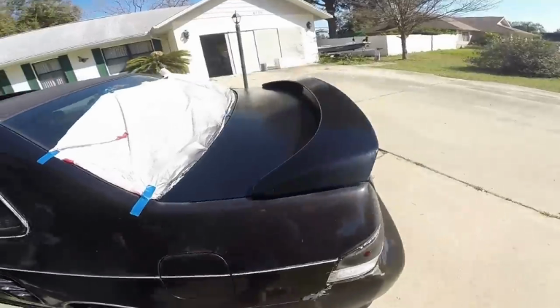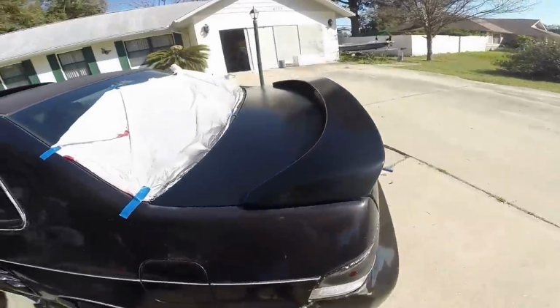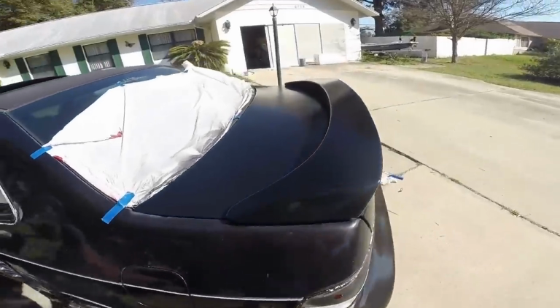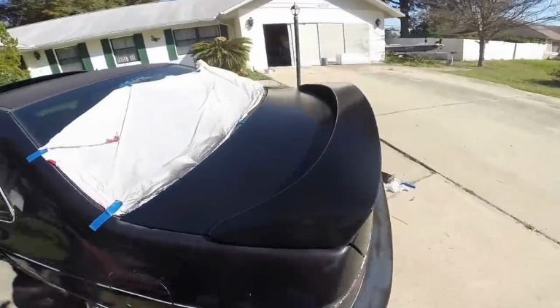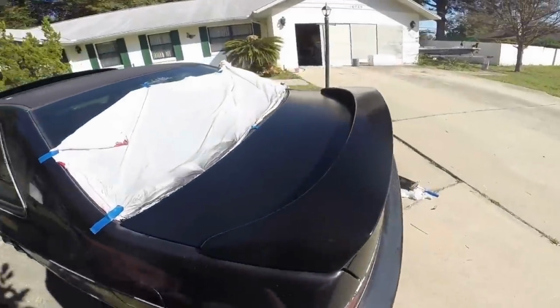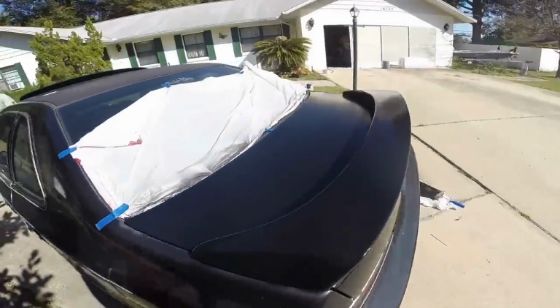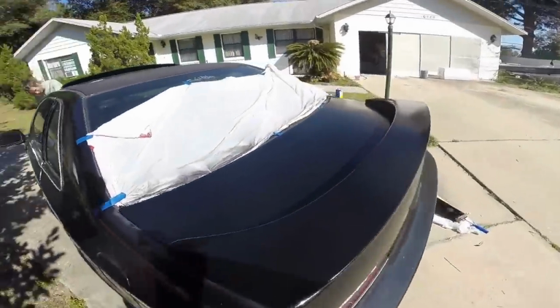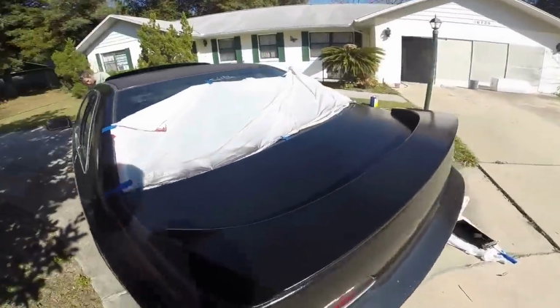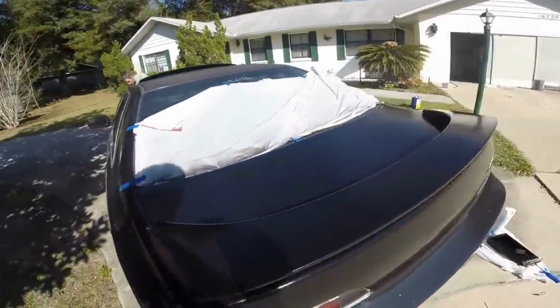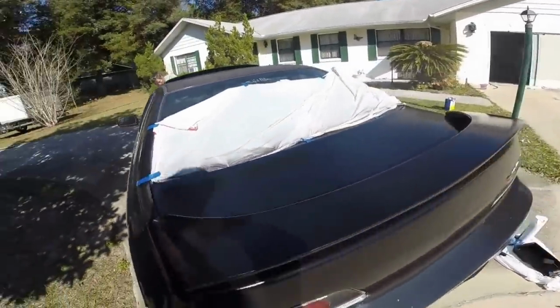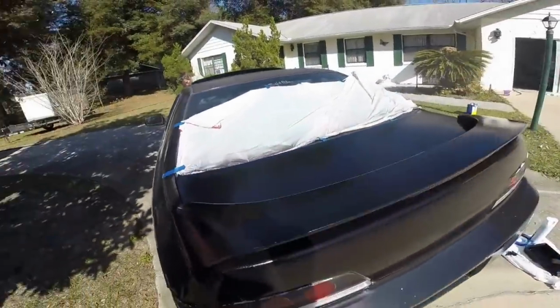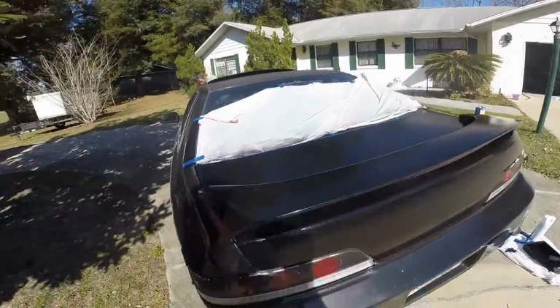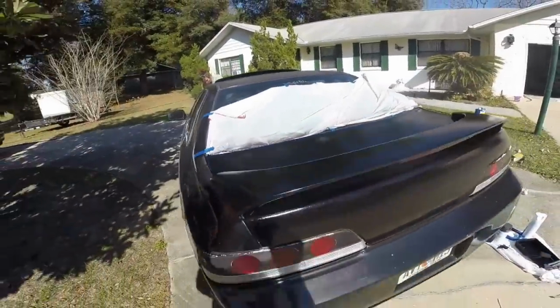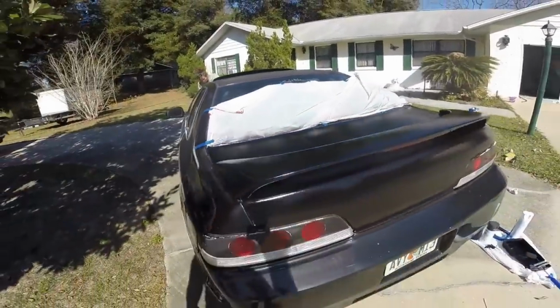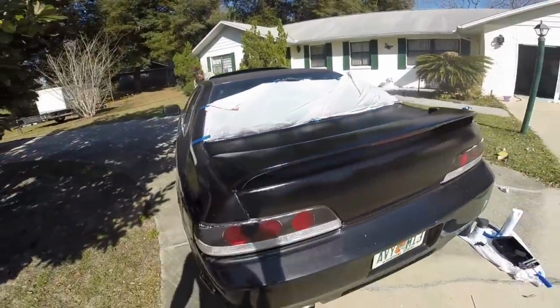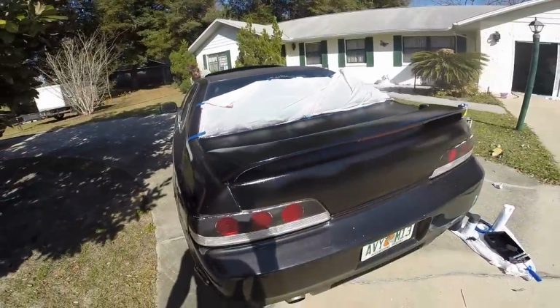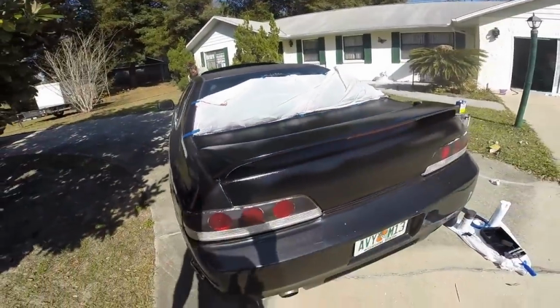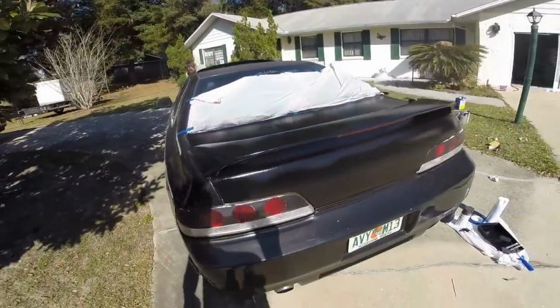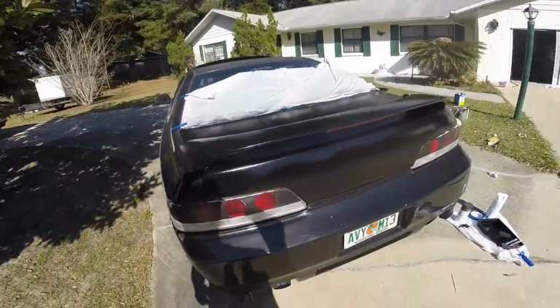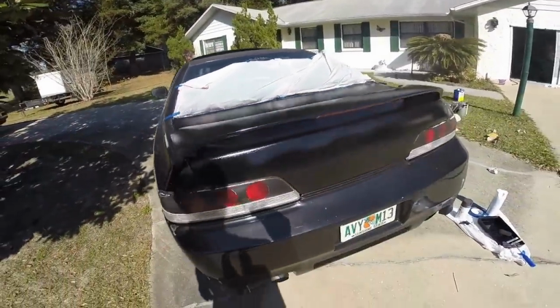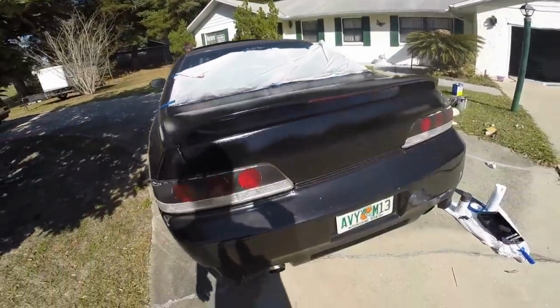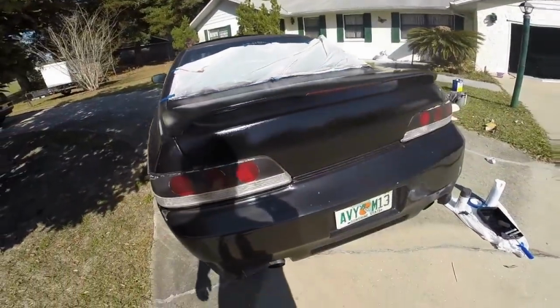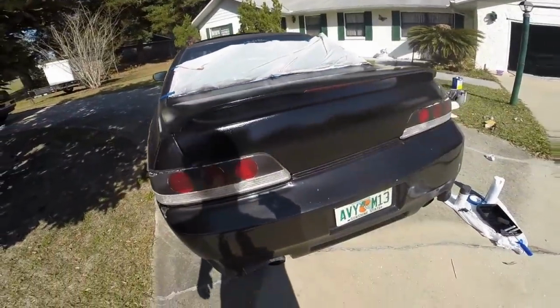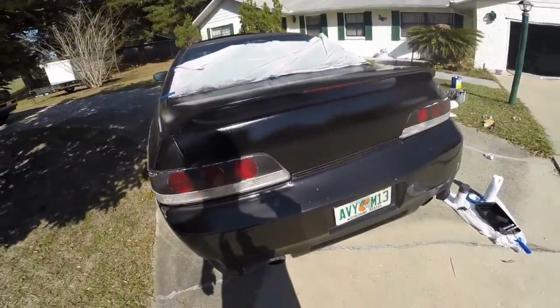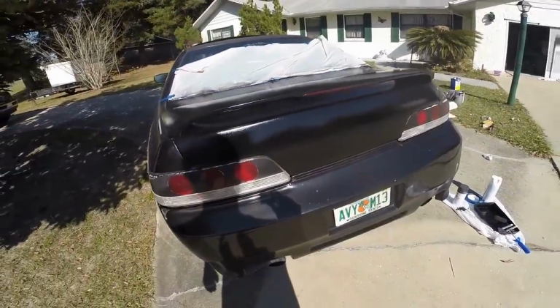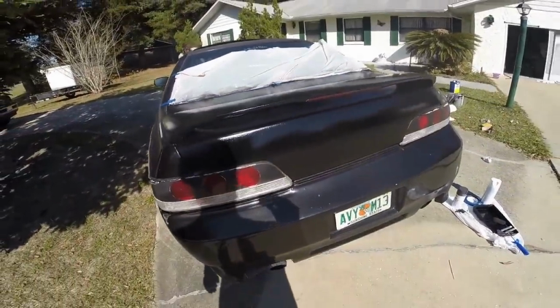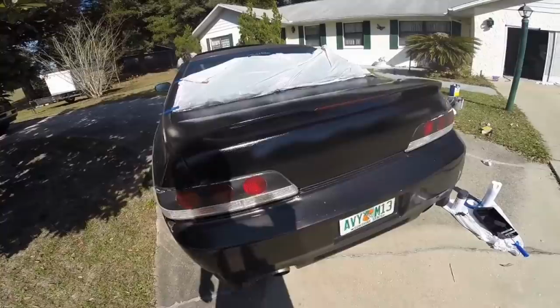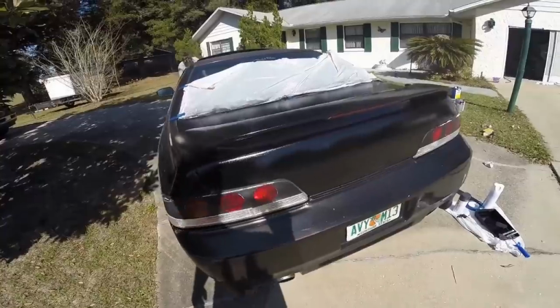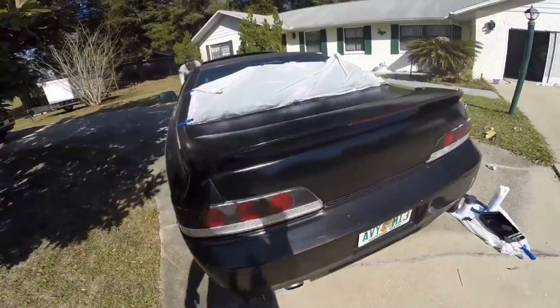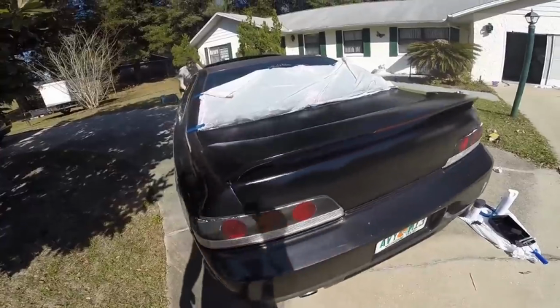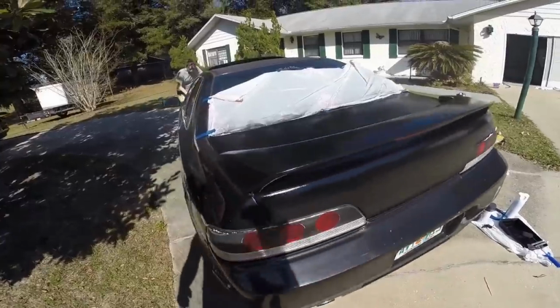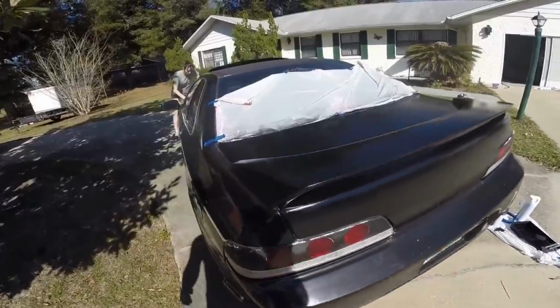Finally got a couple coats of paint on the back. You can see it's a lot better than what it was.